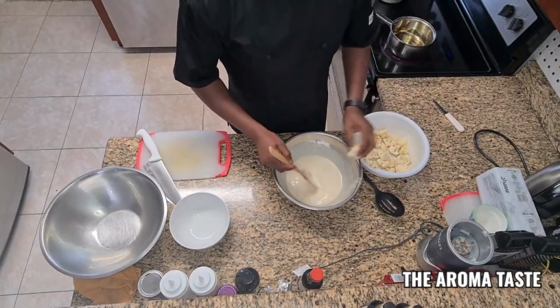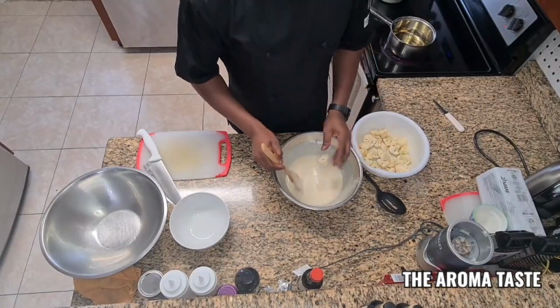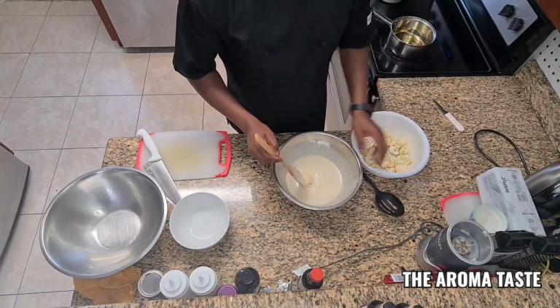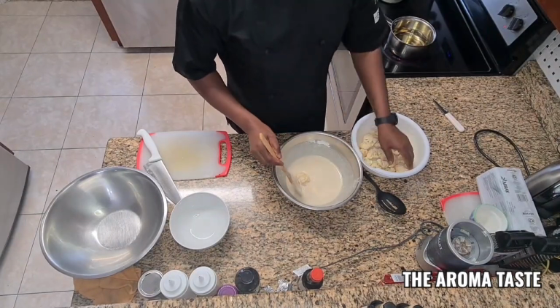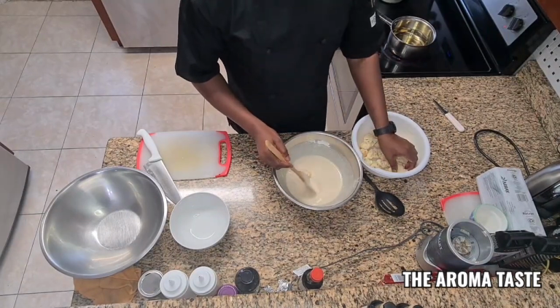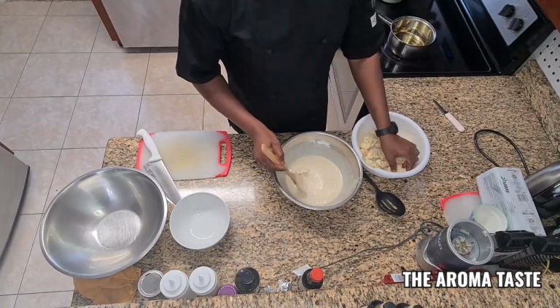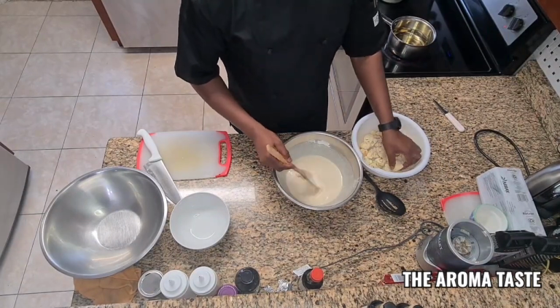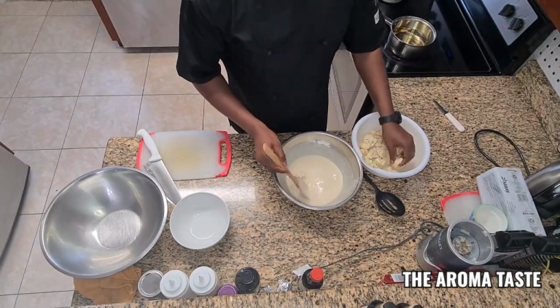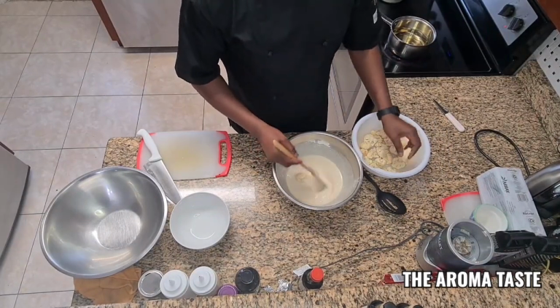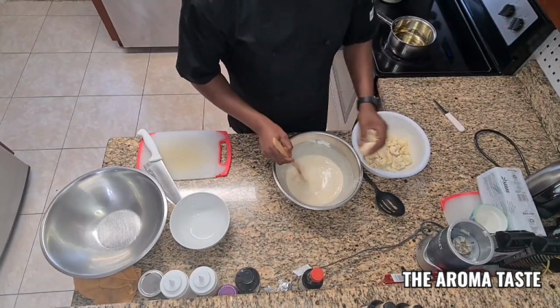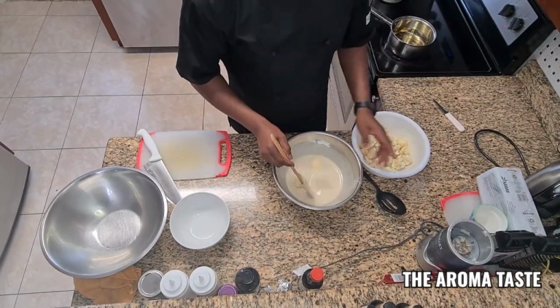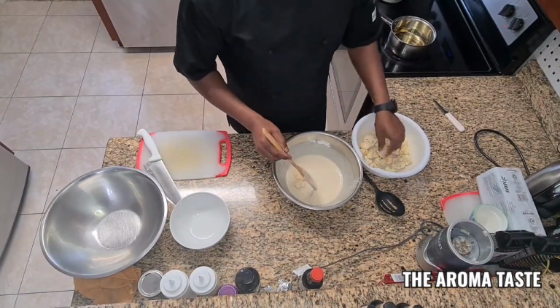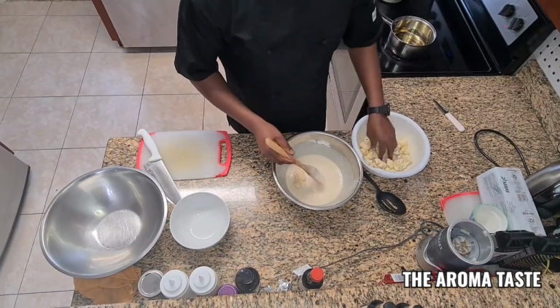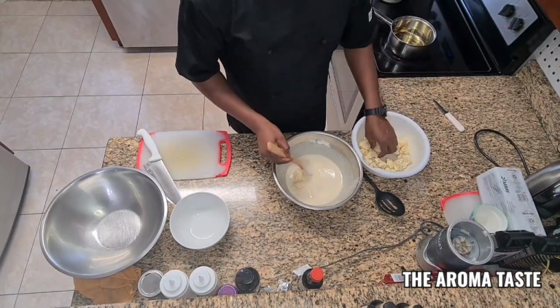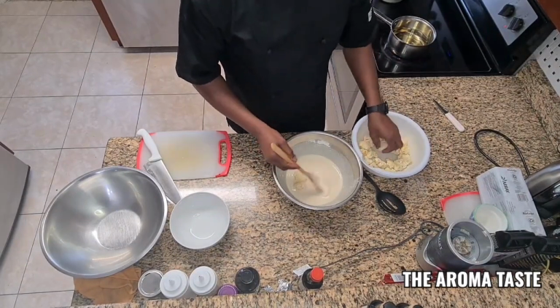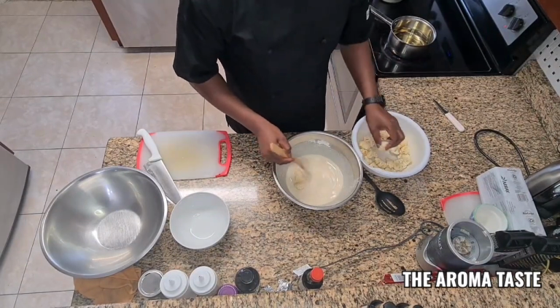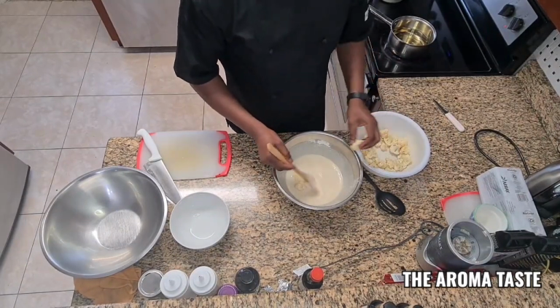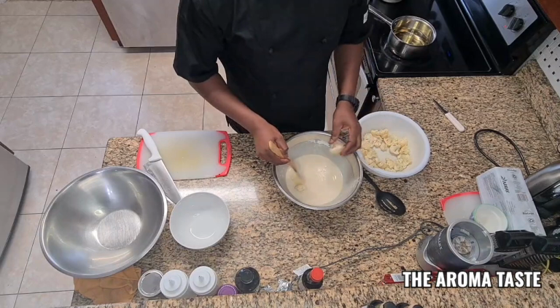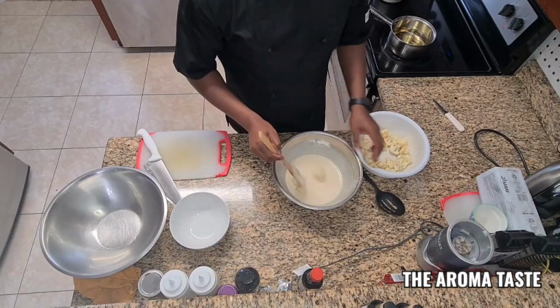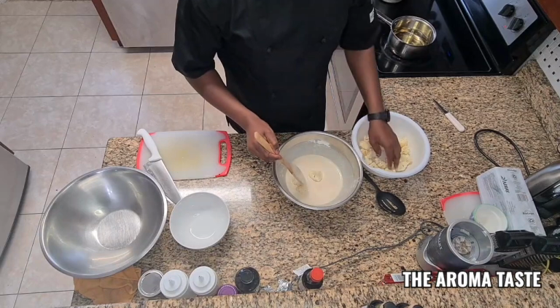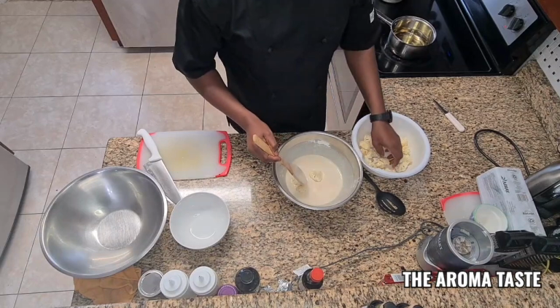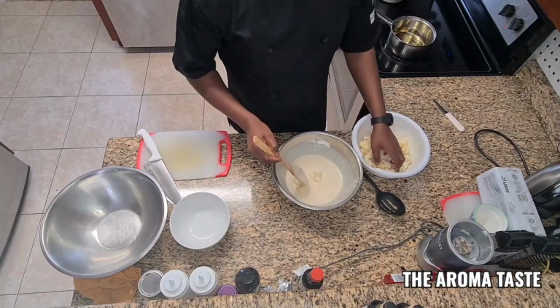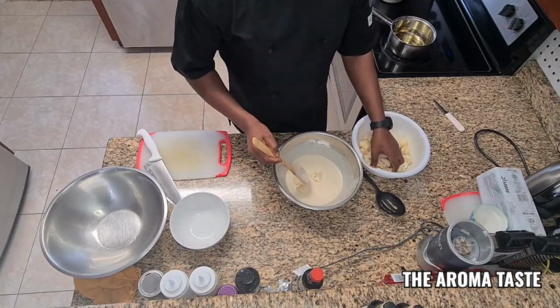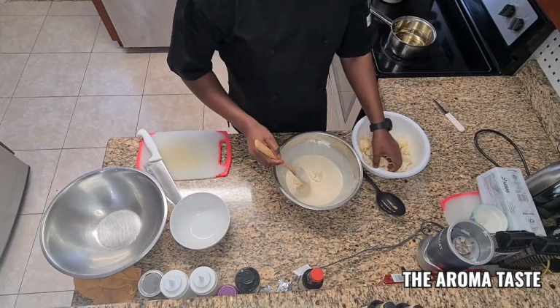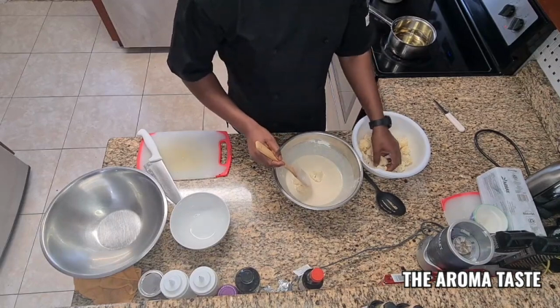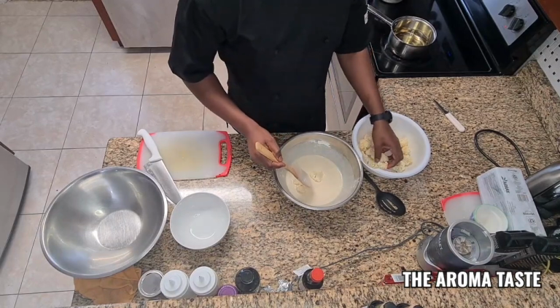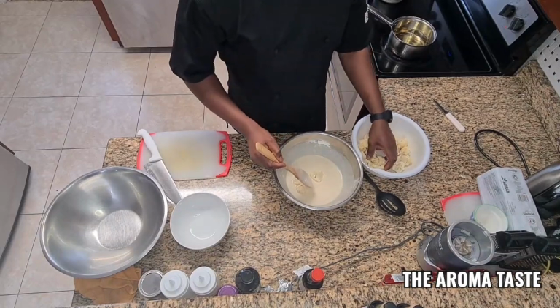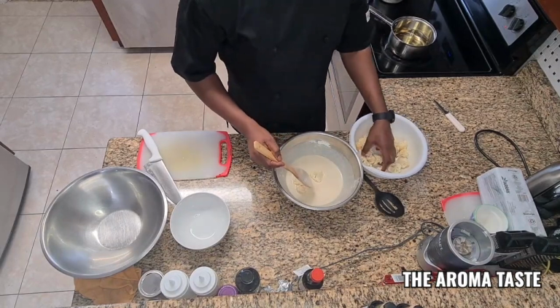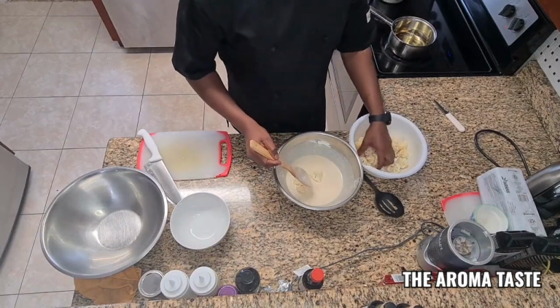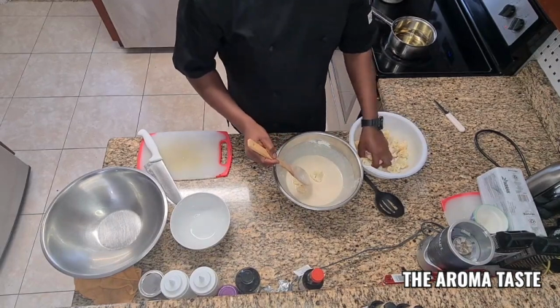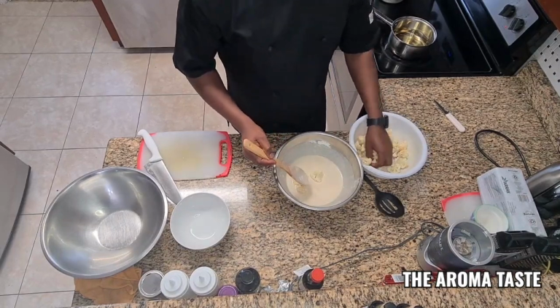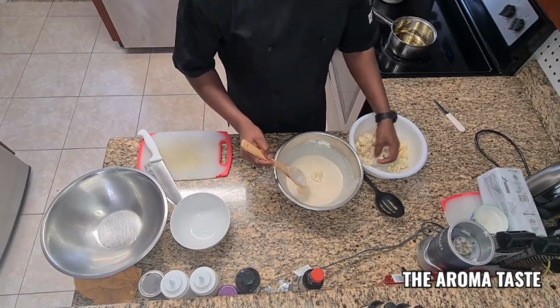So you're going to add the cauliflower to the batter now. You can hold about six pieces at a time.